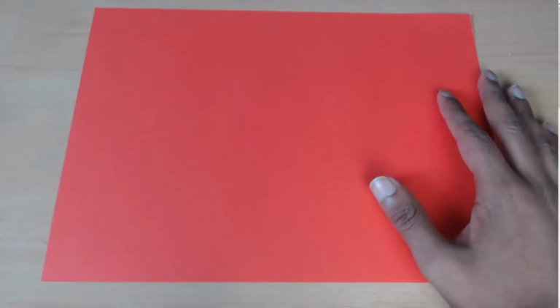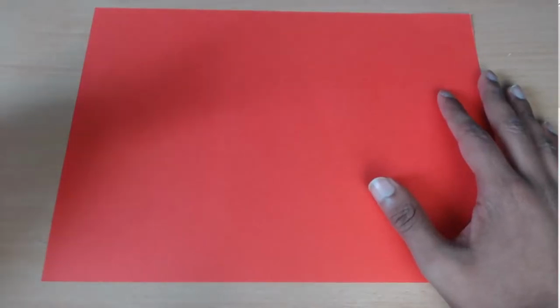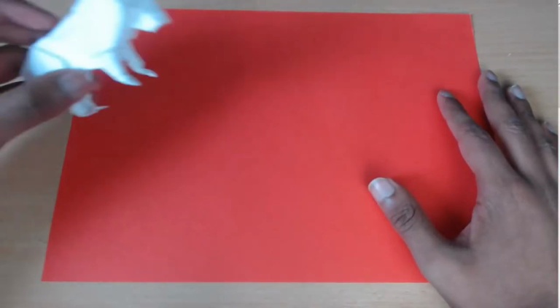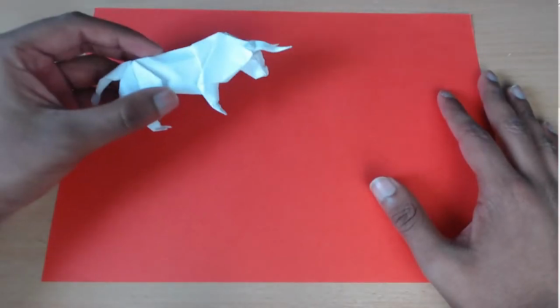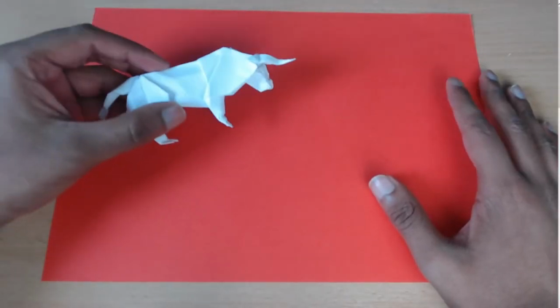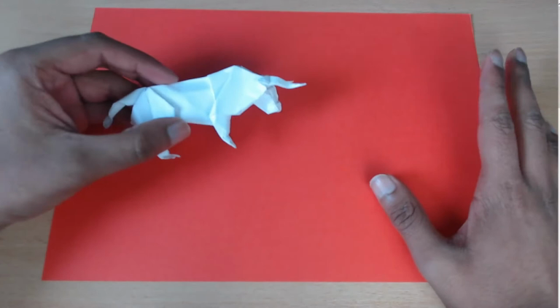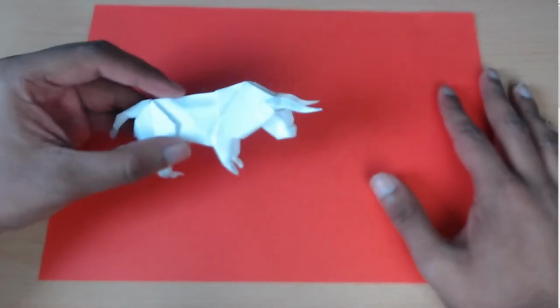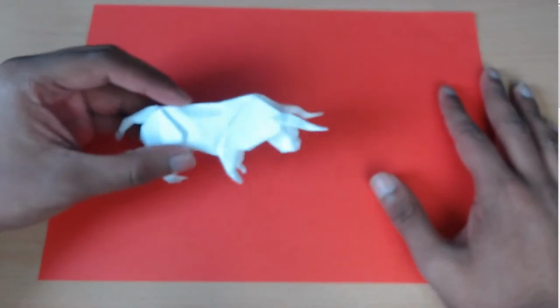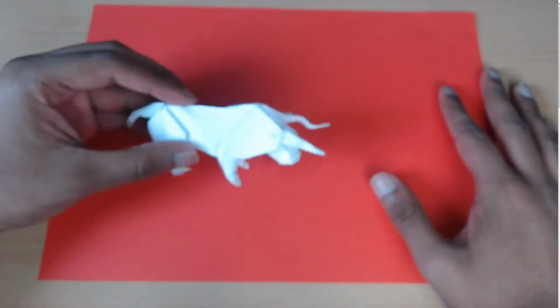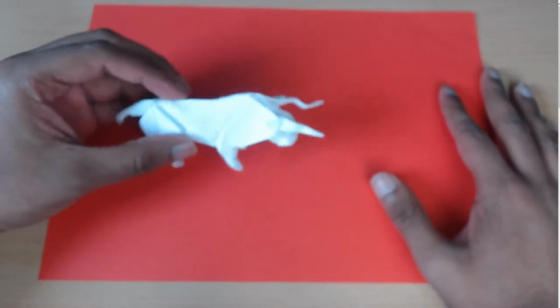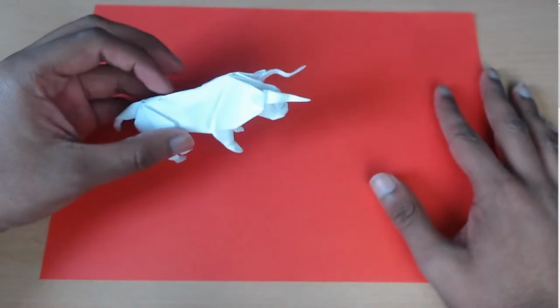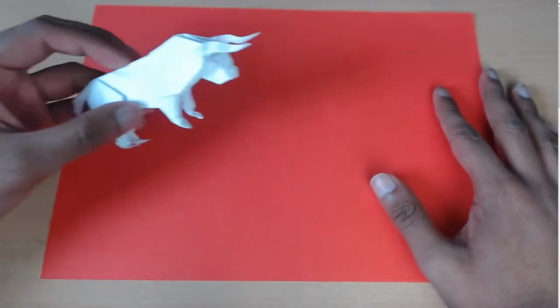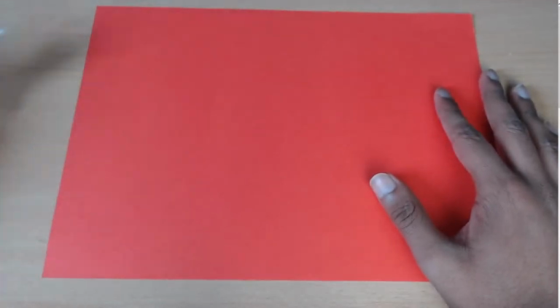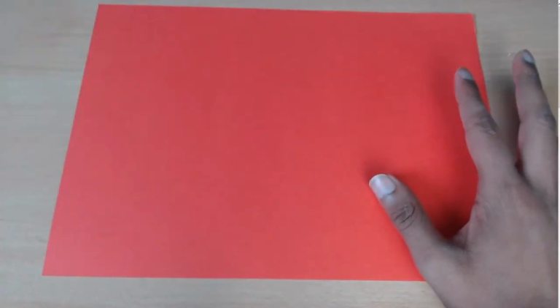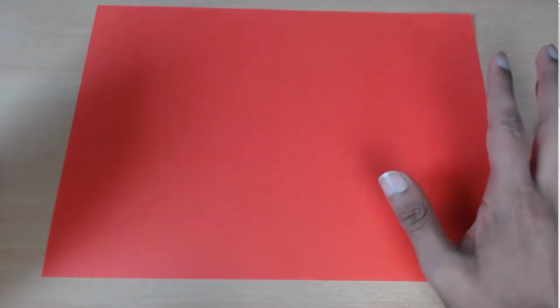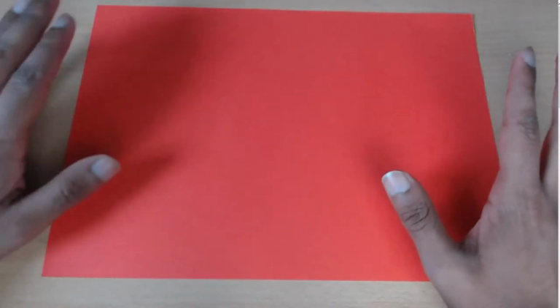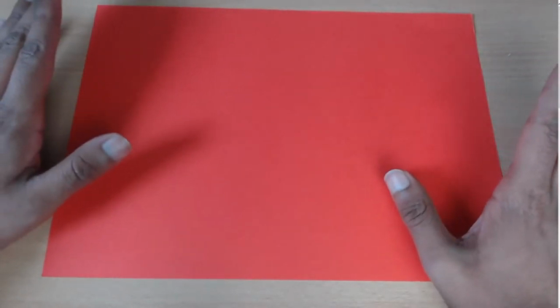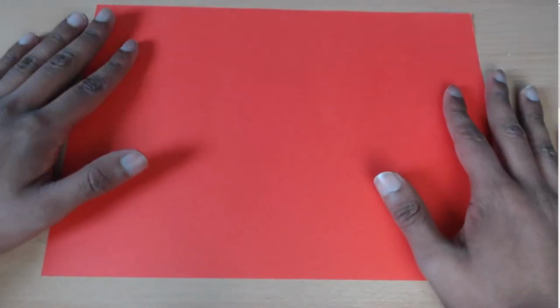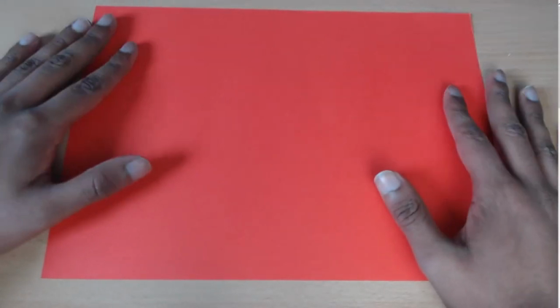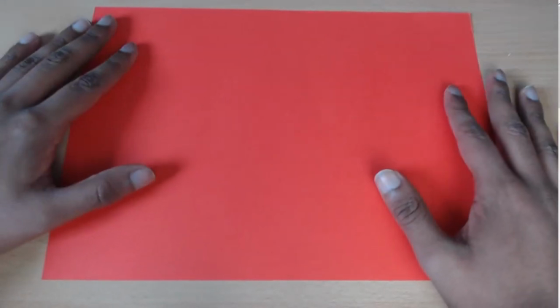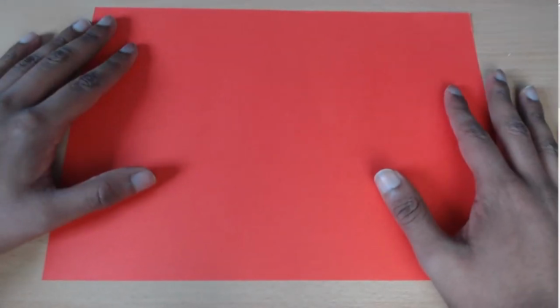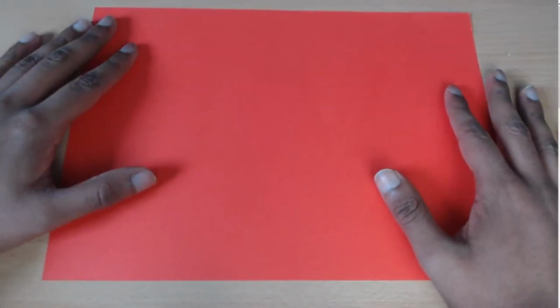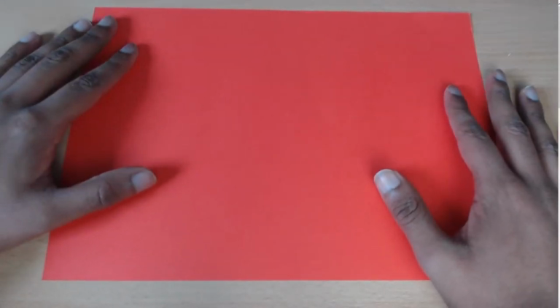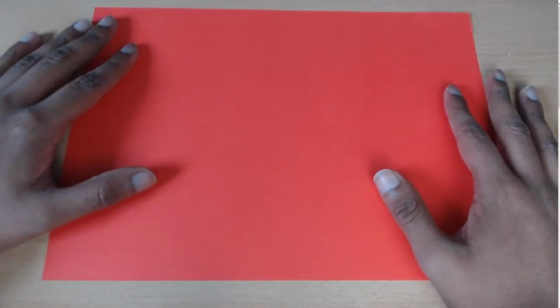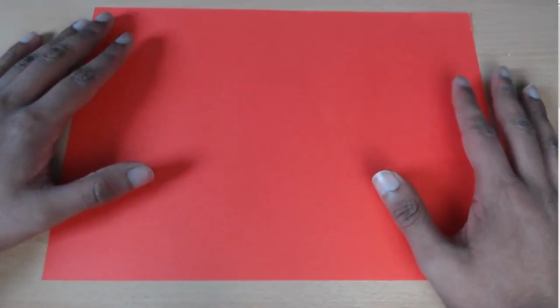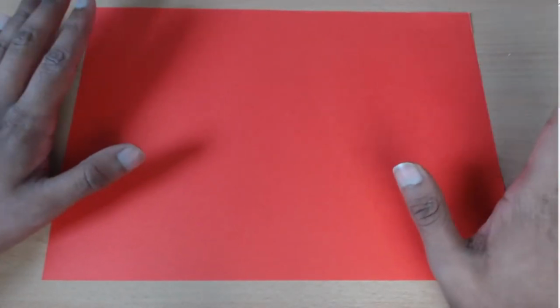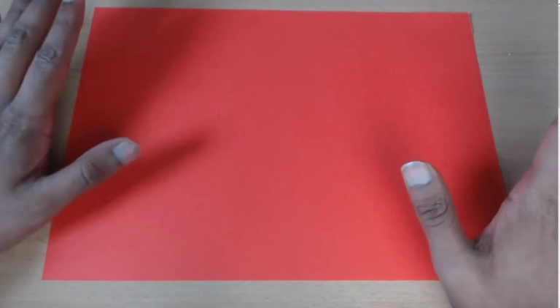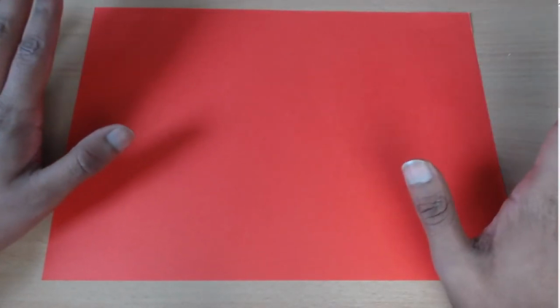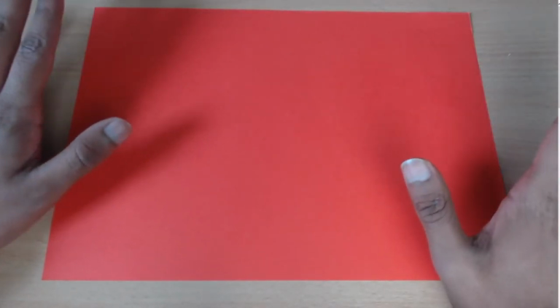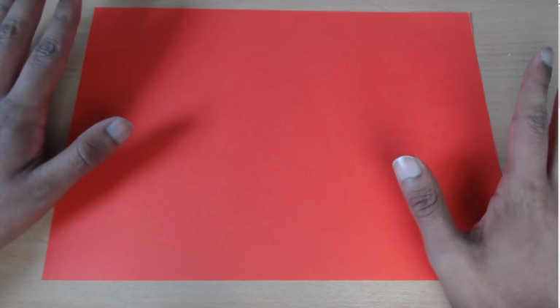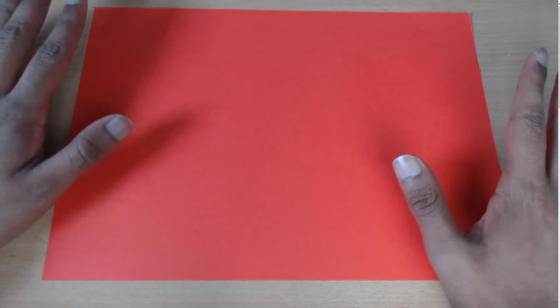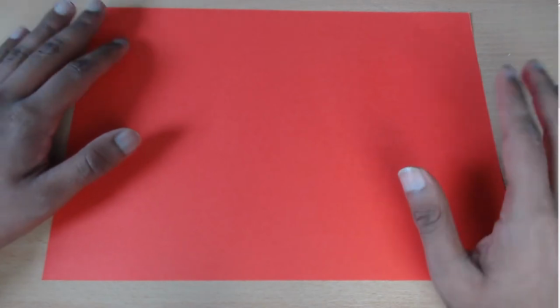Step one to fold this Aragami bowl: you're going to turn your paper into a square if it's not already. So I'm just going to do that real quick.